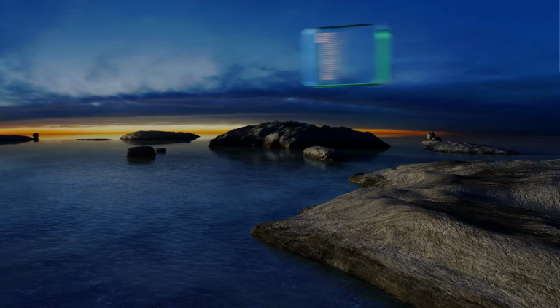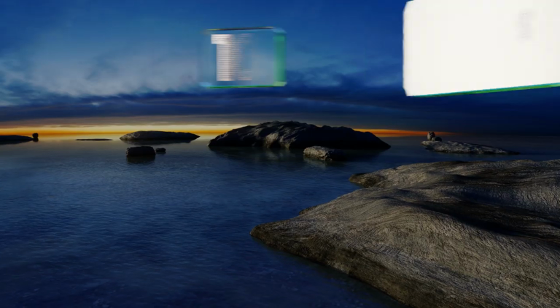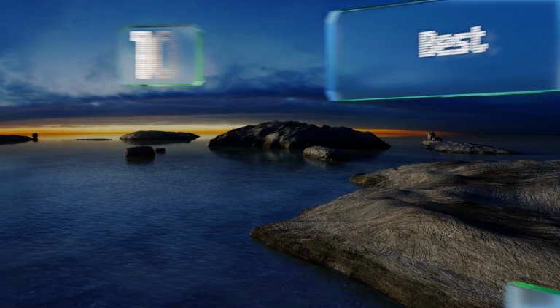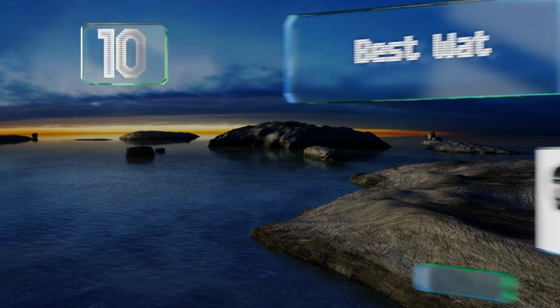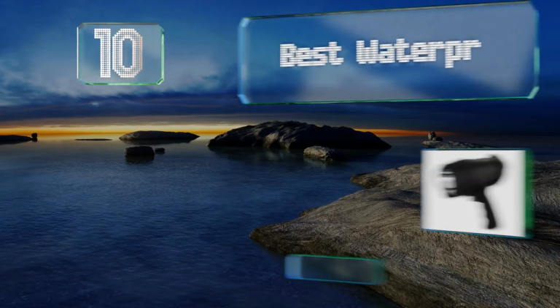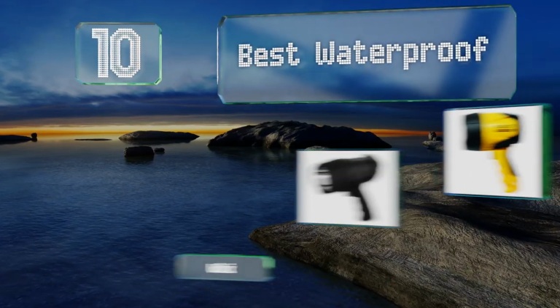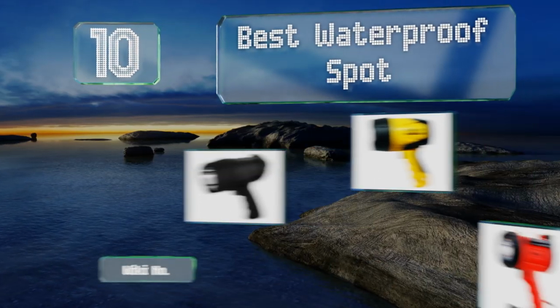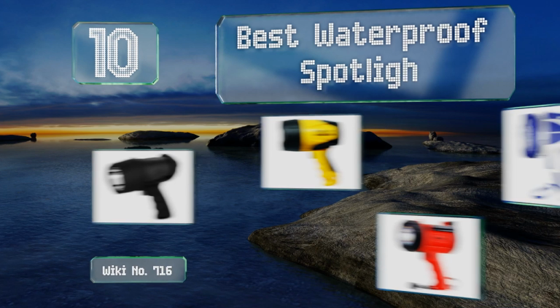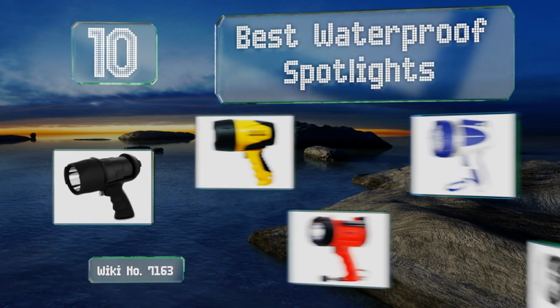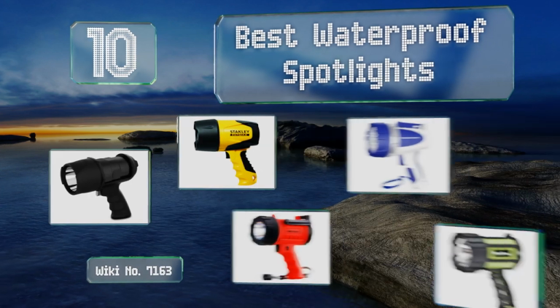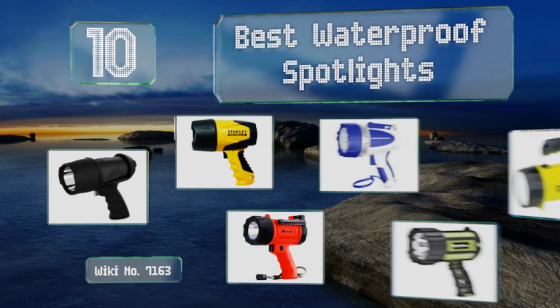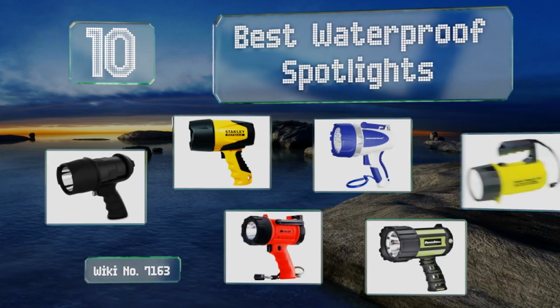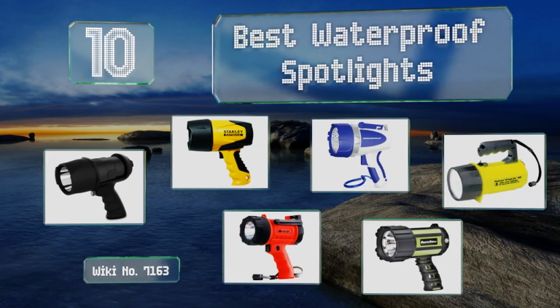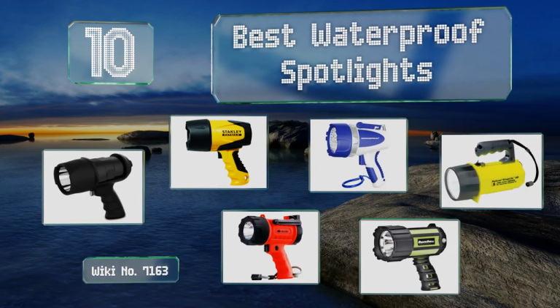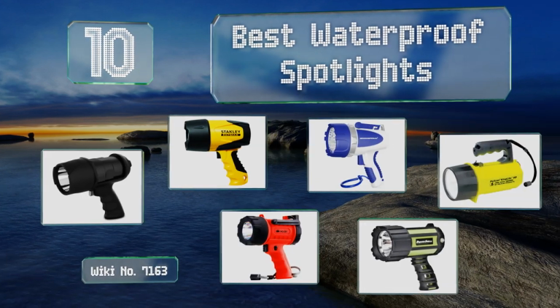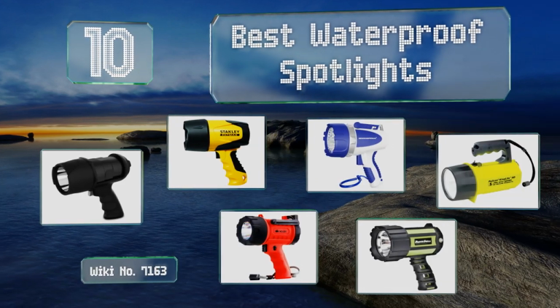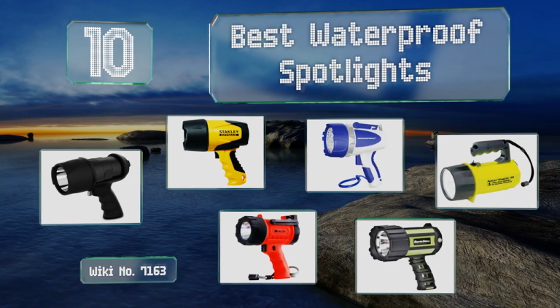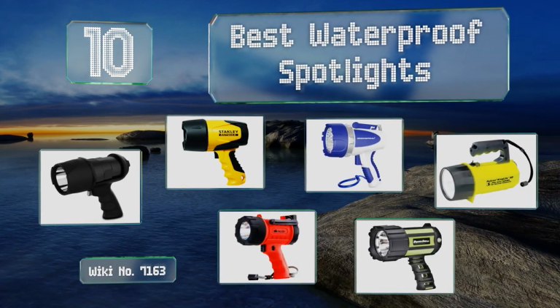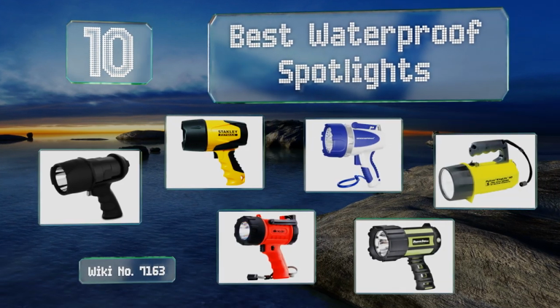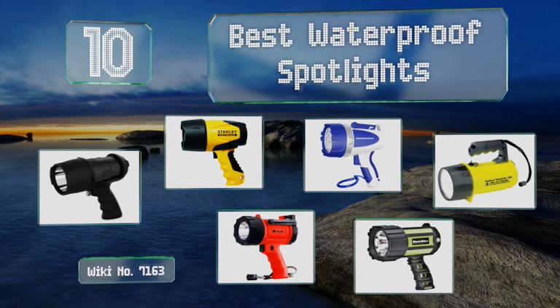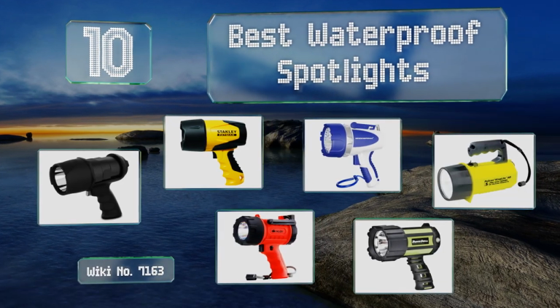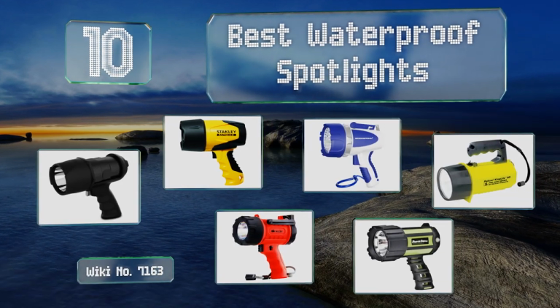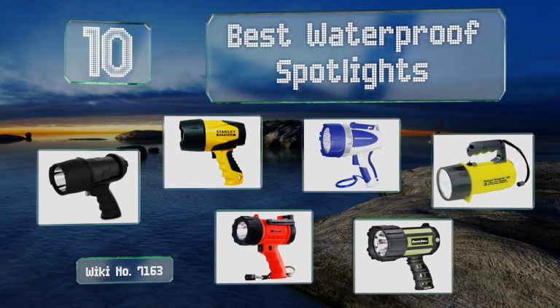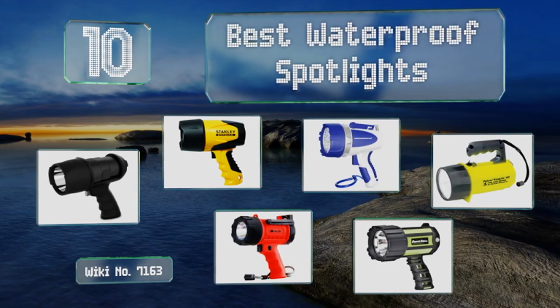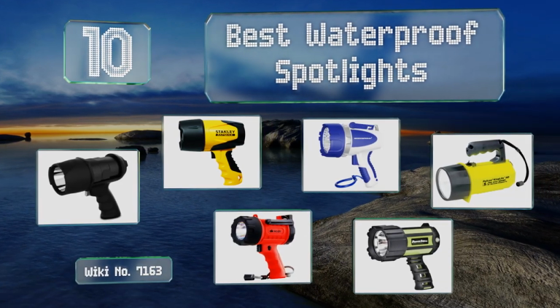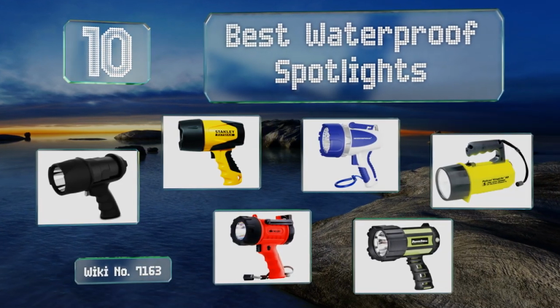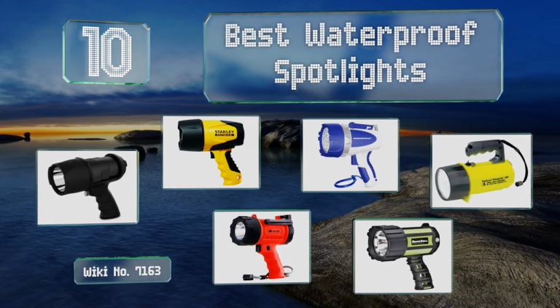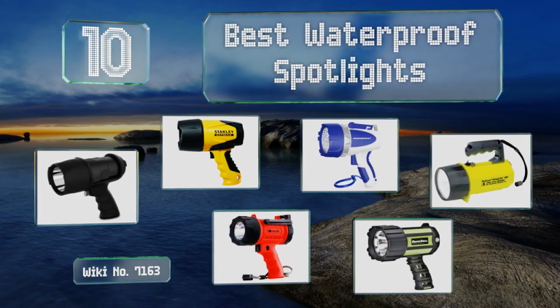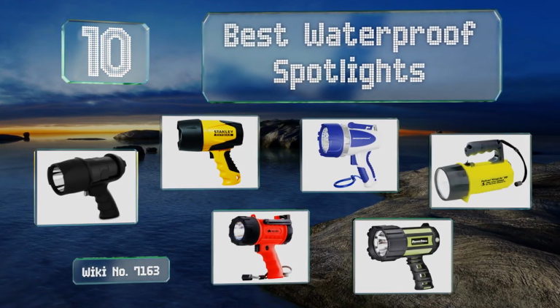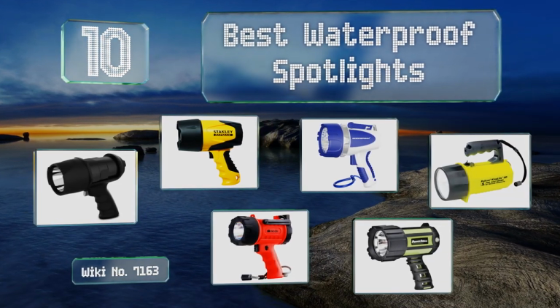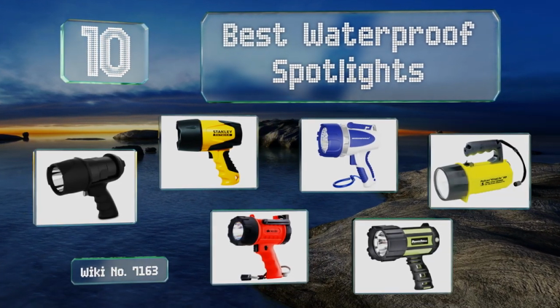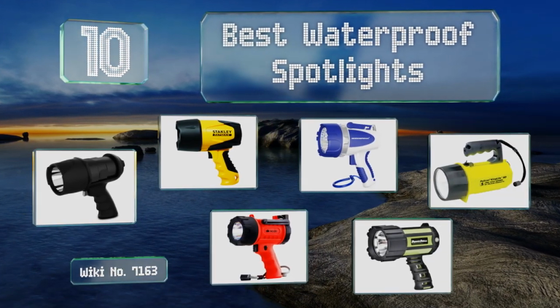EasyVid presents the 10 best waterproof spotlights. Let's get started with the list.